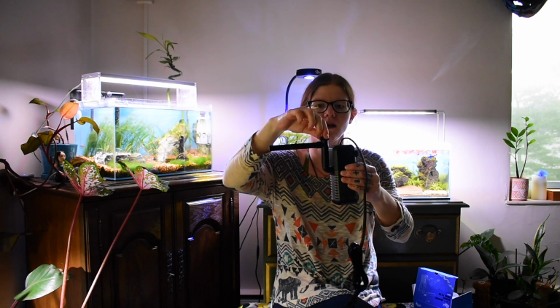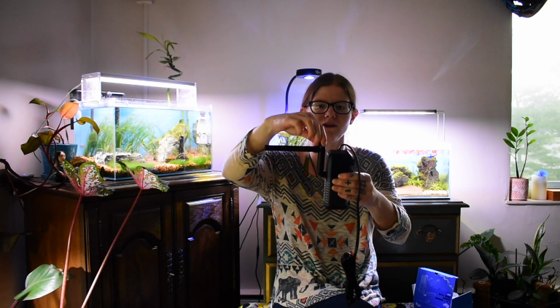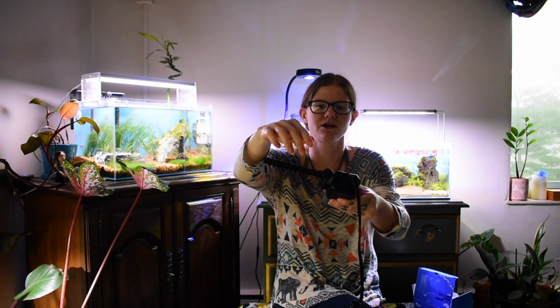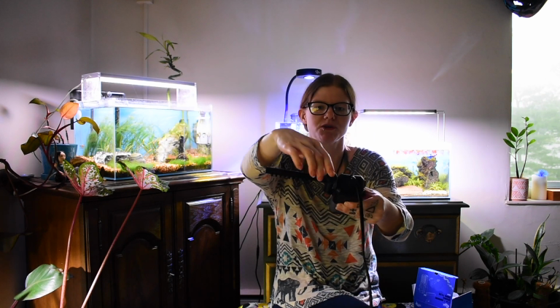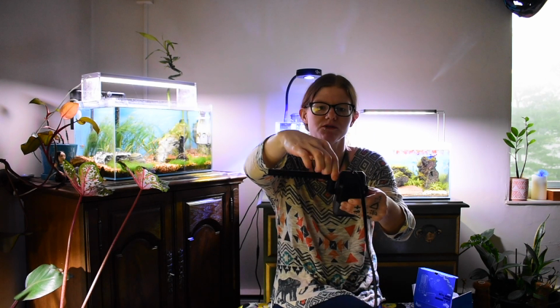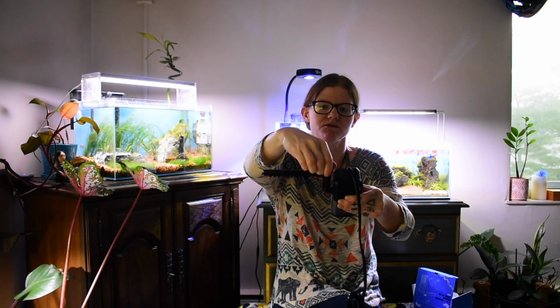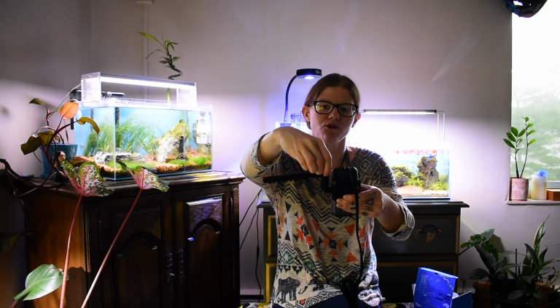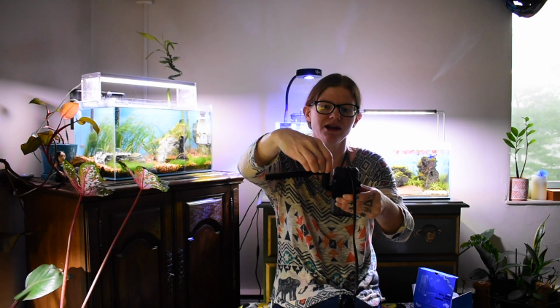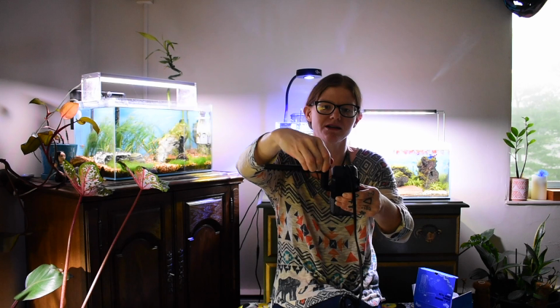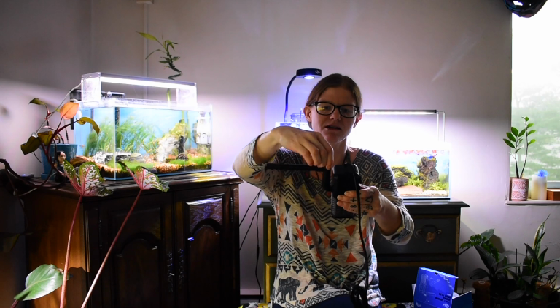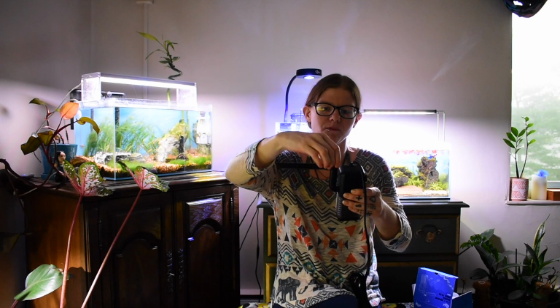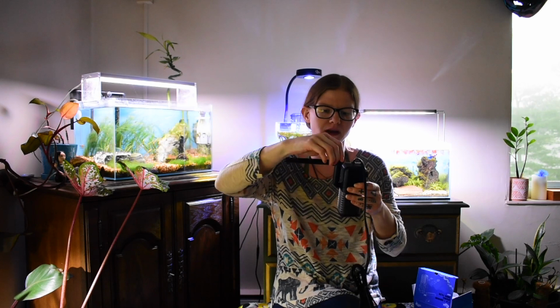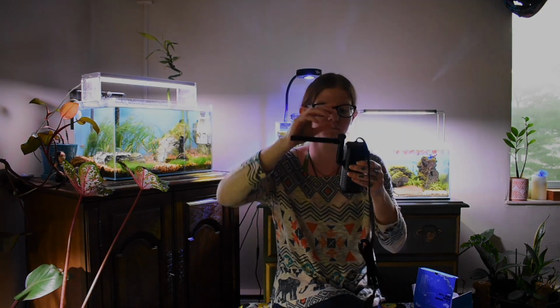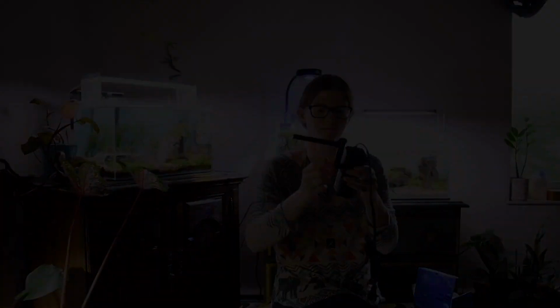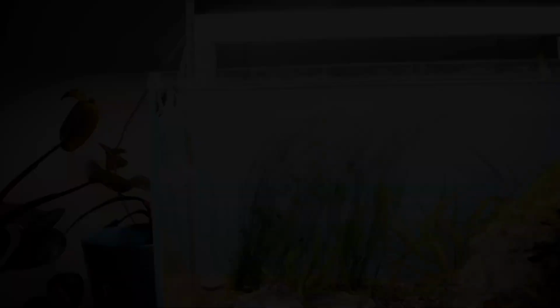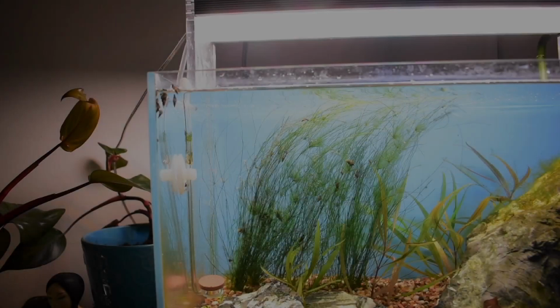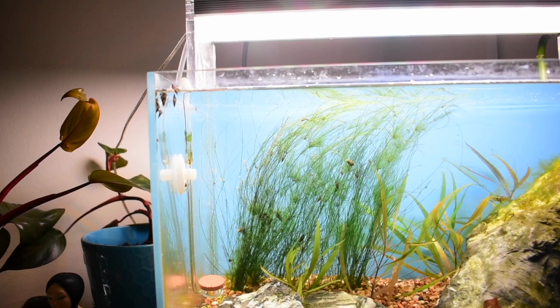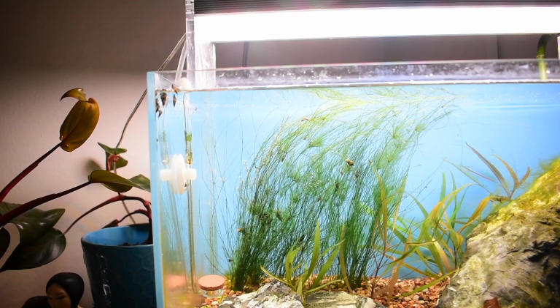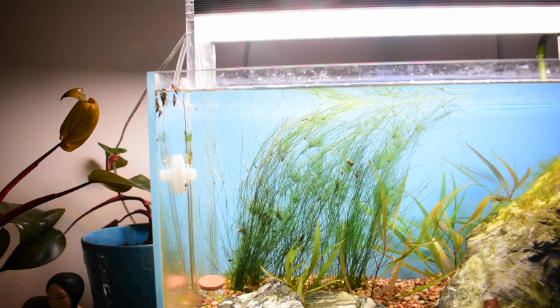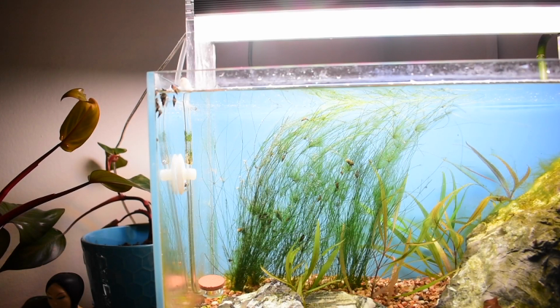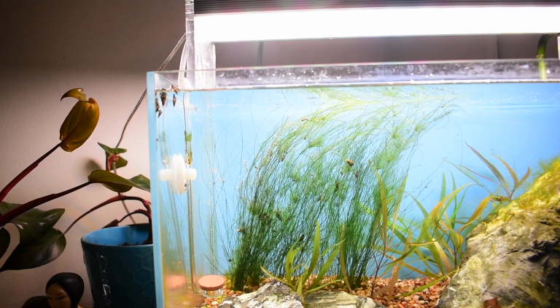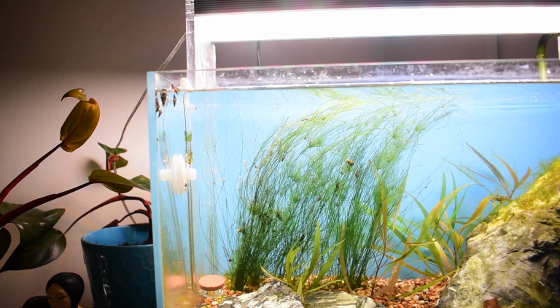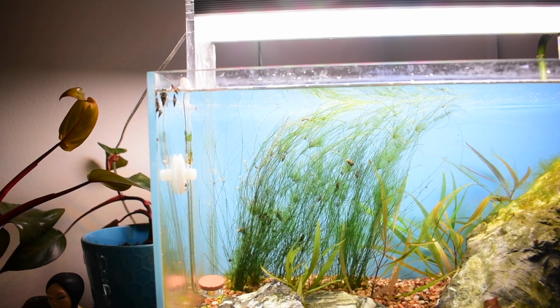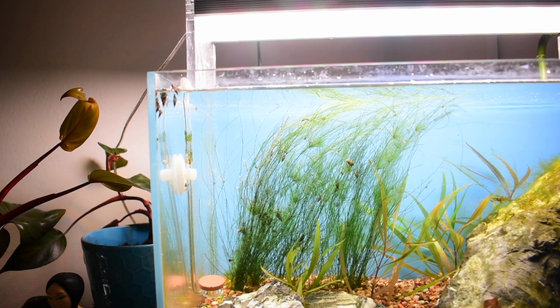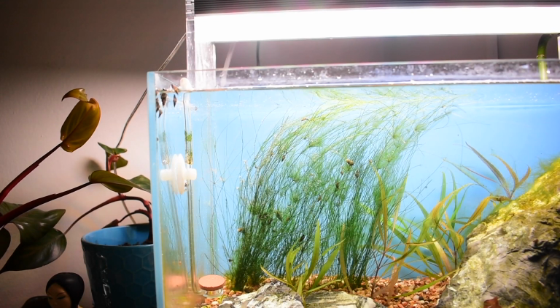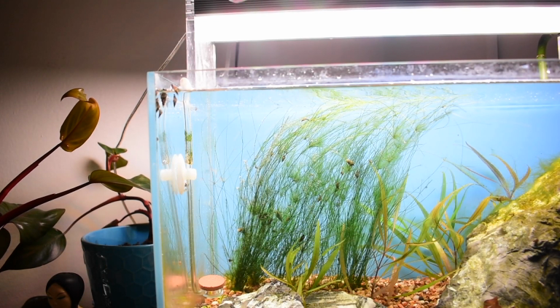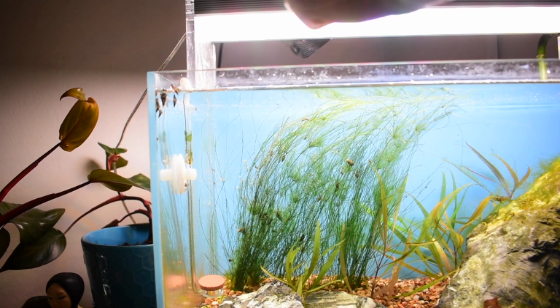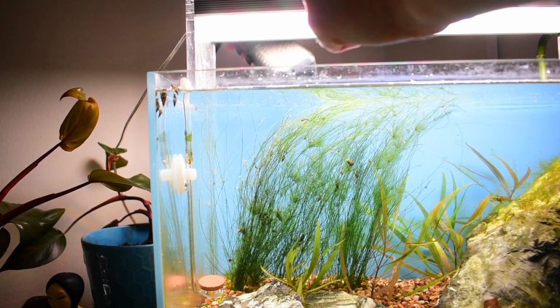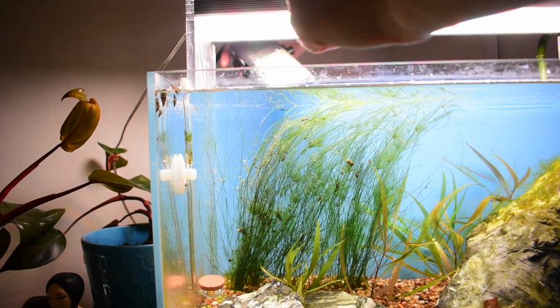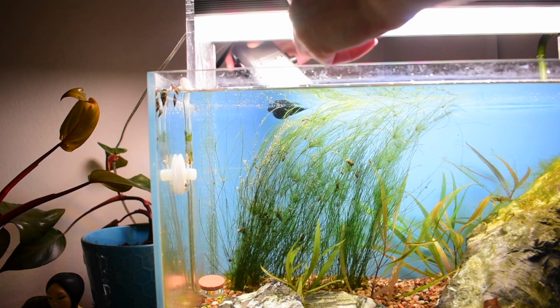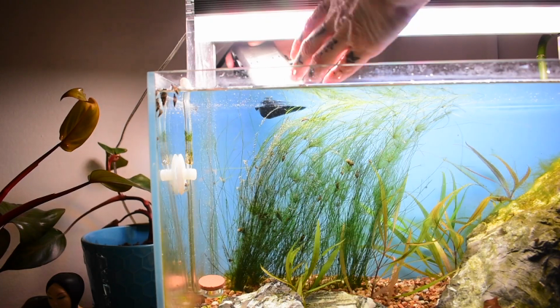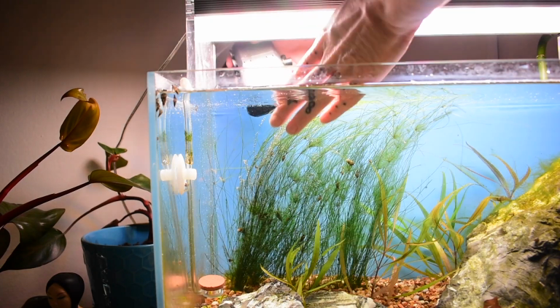Right here is where you adjust the flow rate. Alright Loves, we're going to be putting this in the tank now.